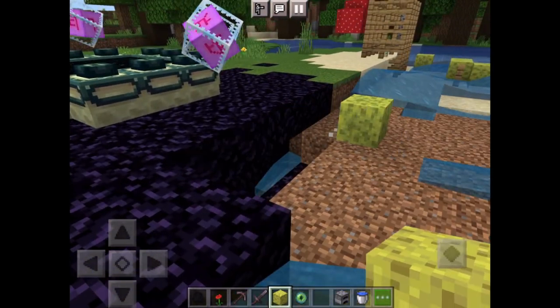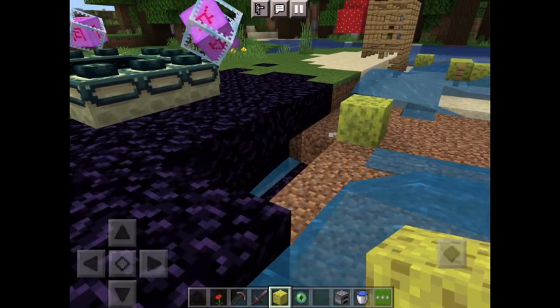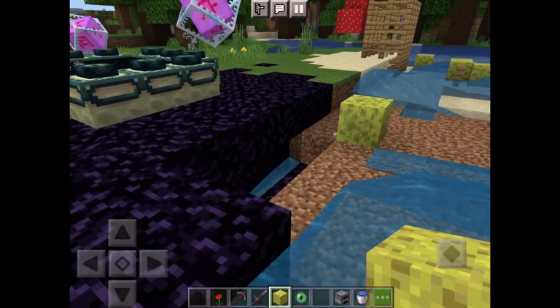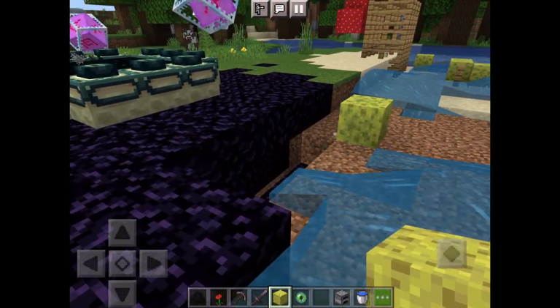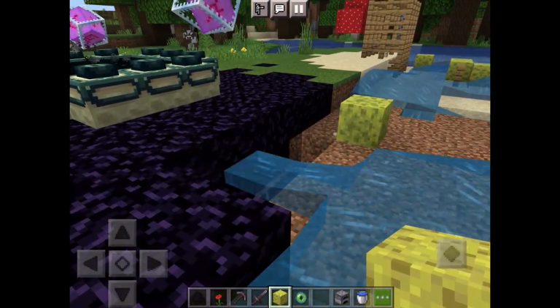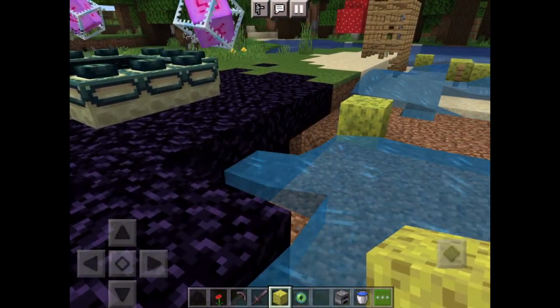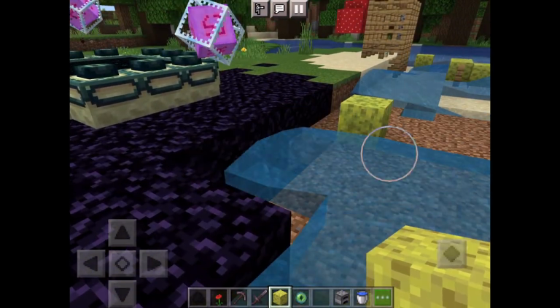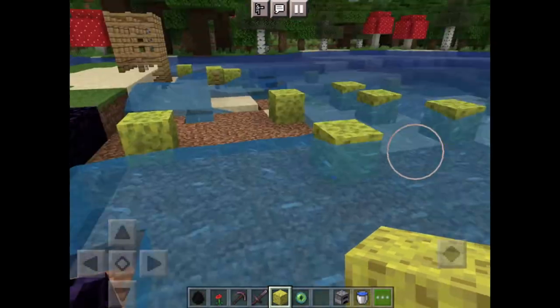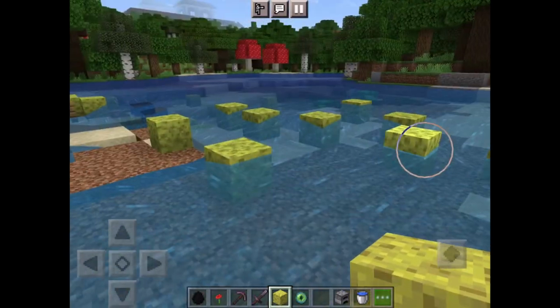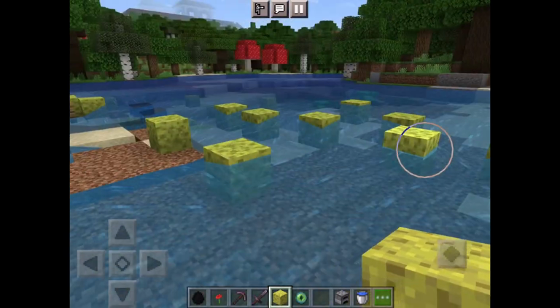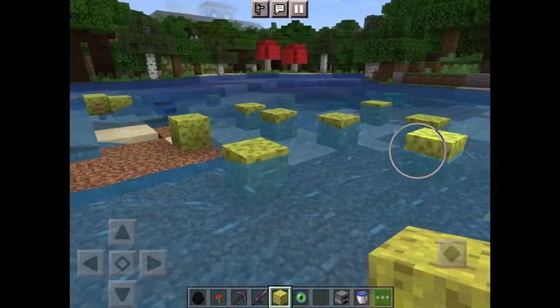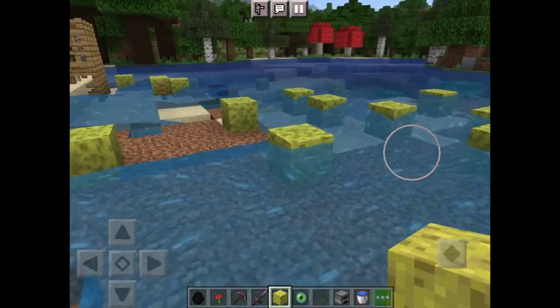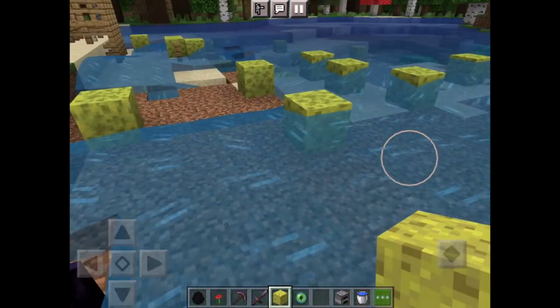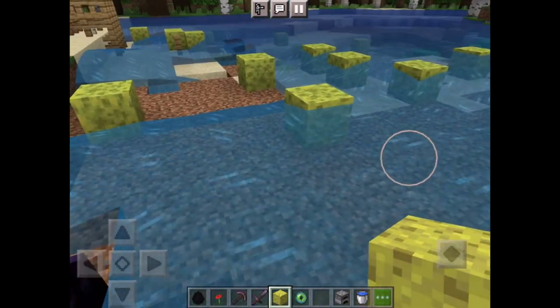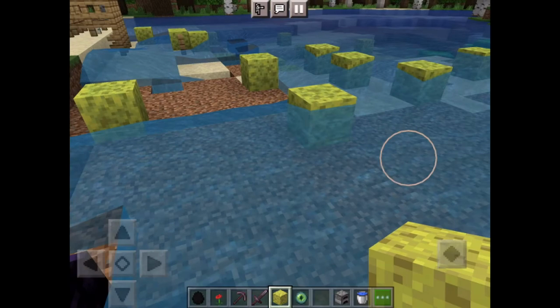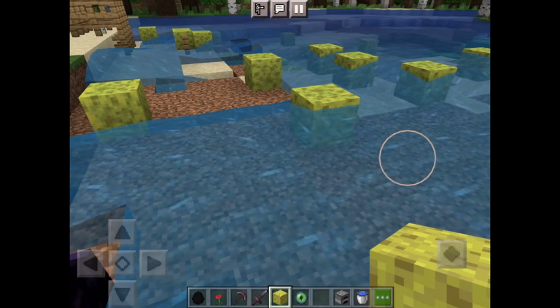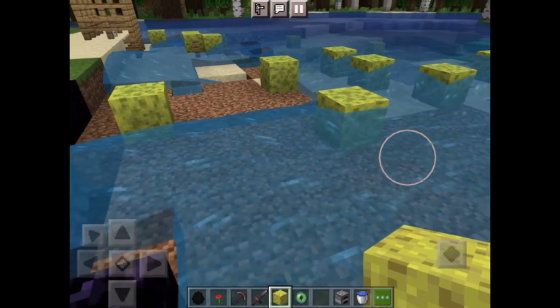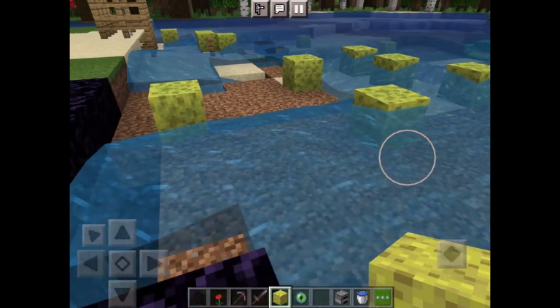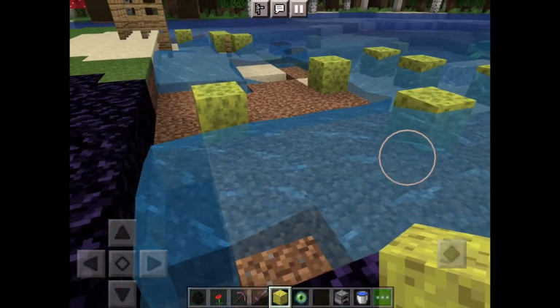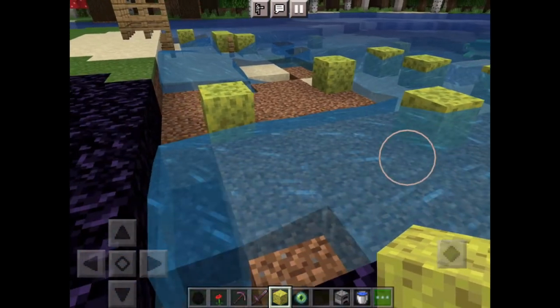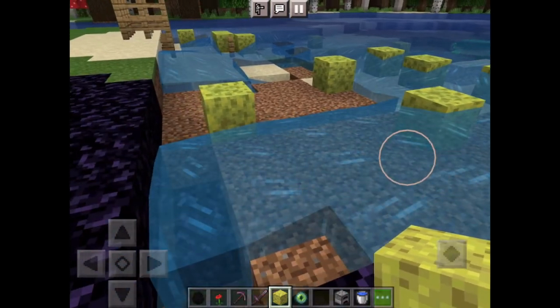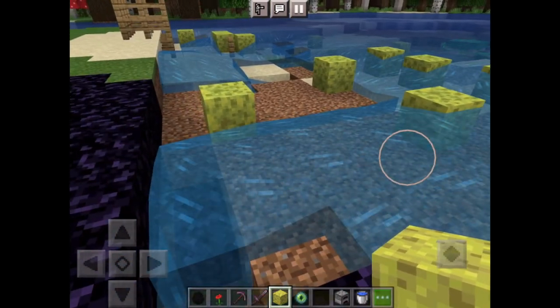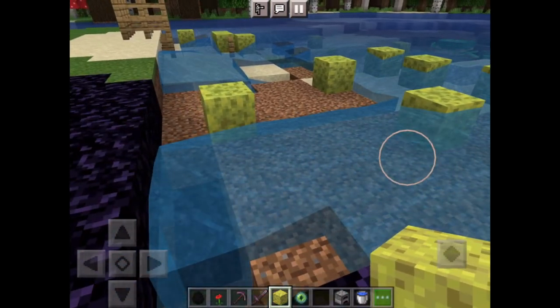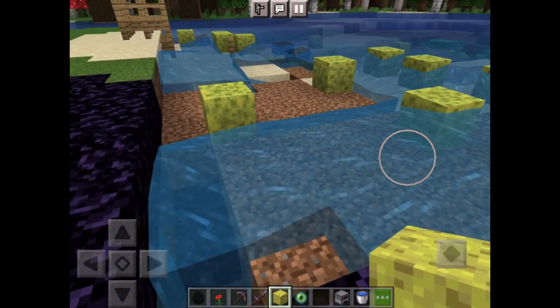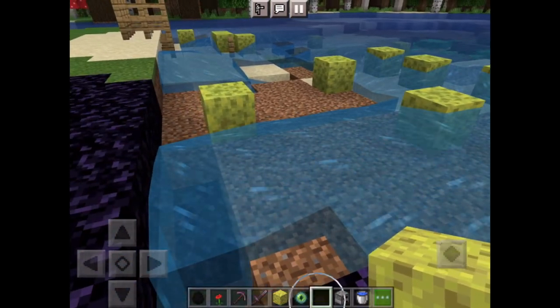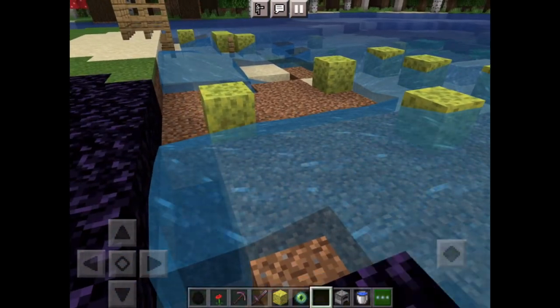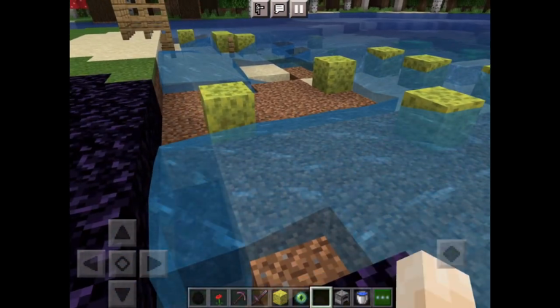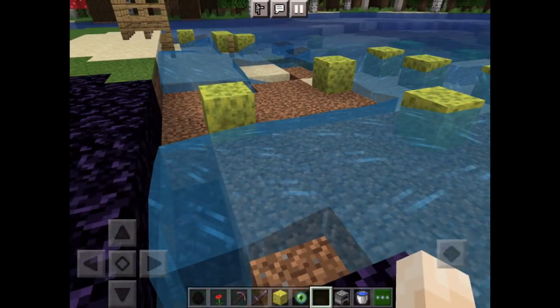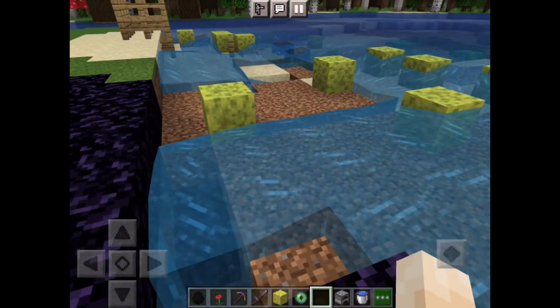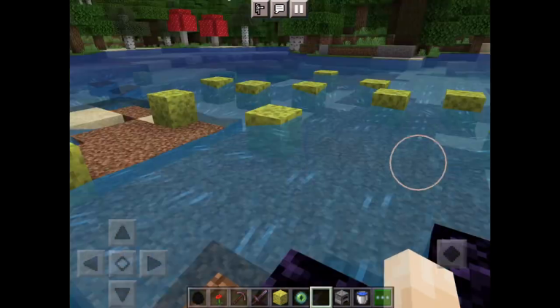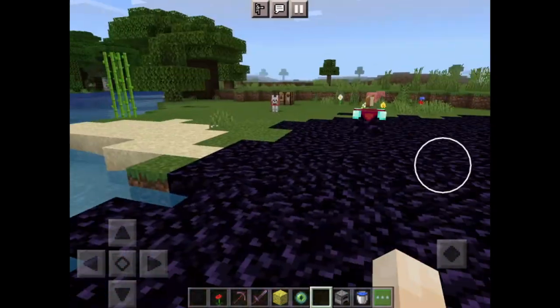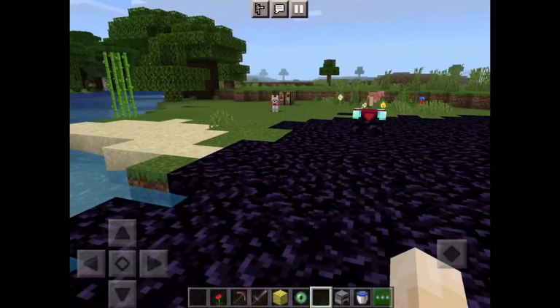Sponges are really useful if you want to try and make an underwater house and stuff.